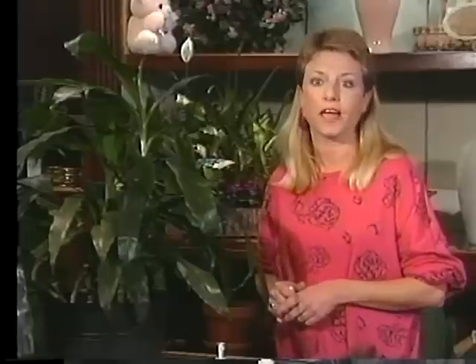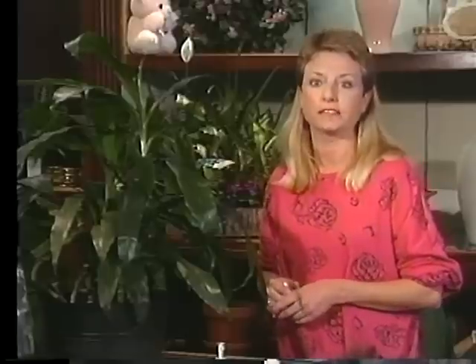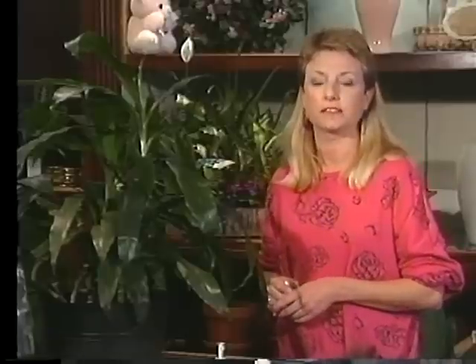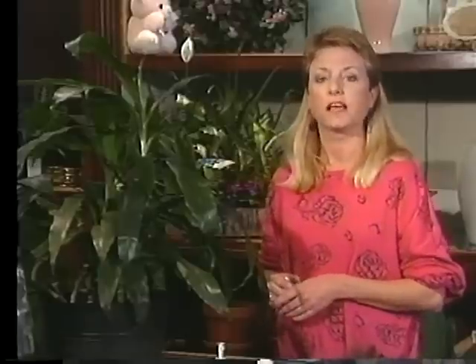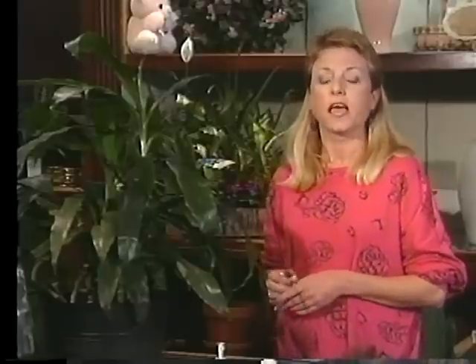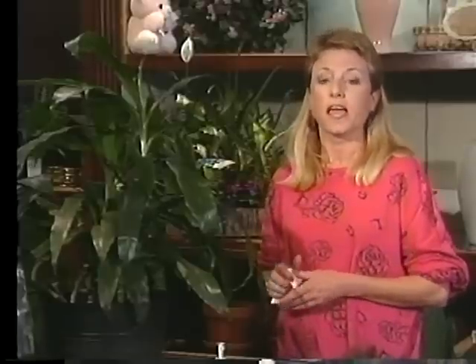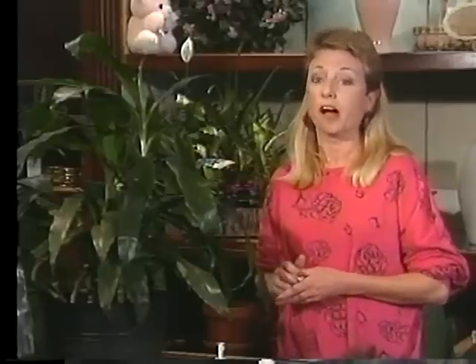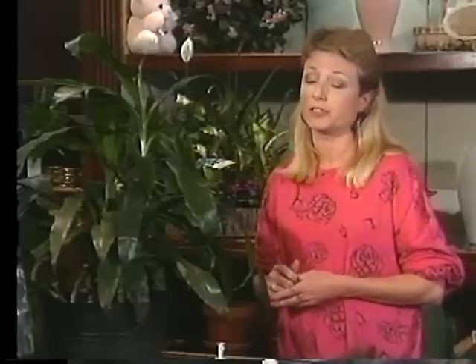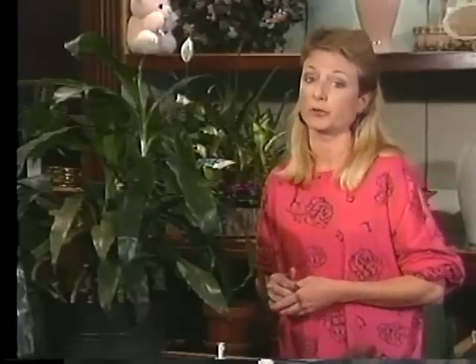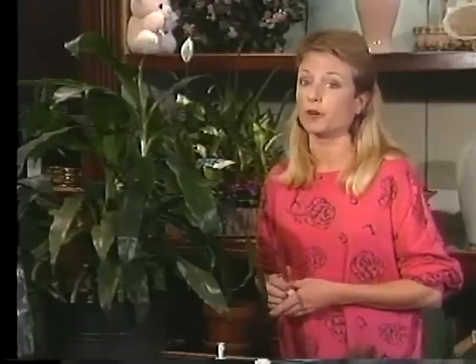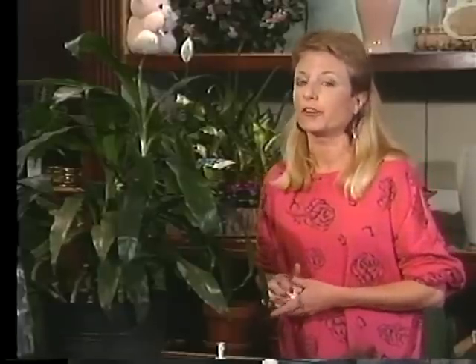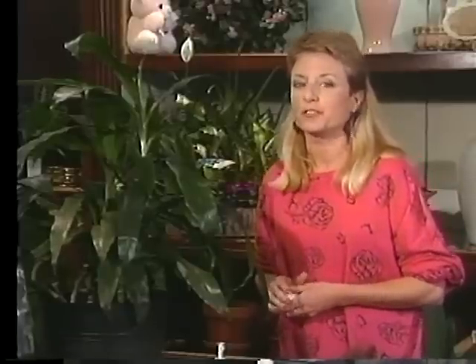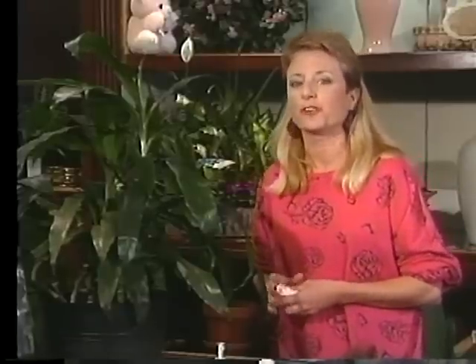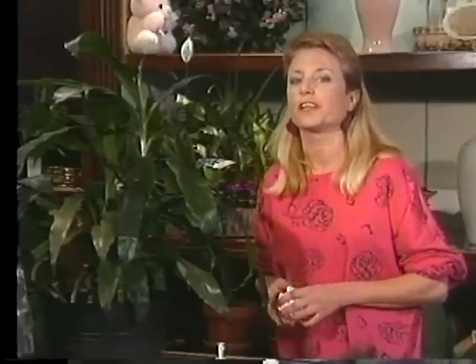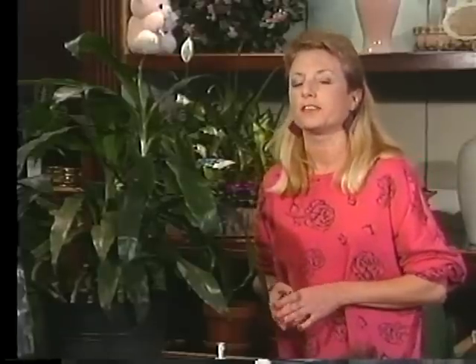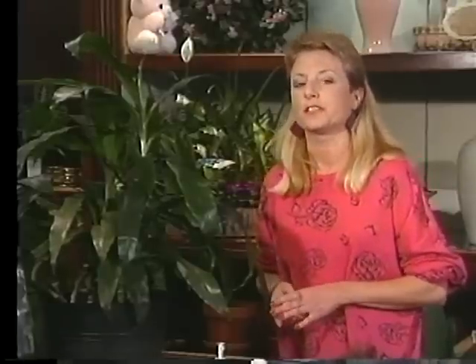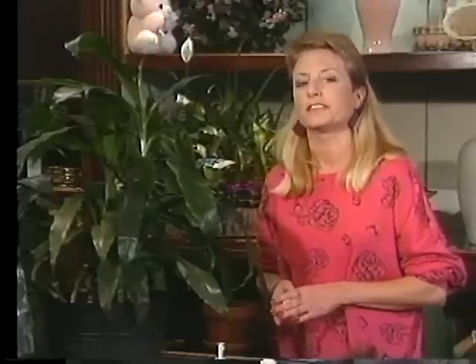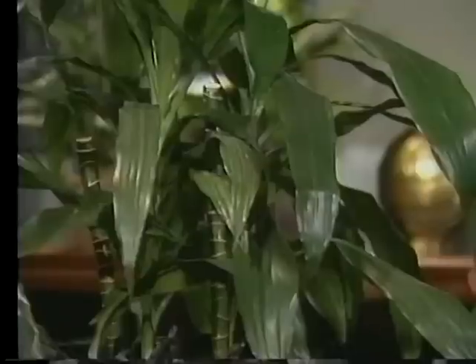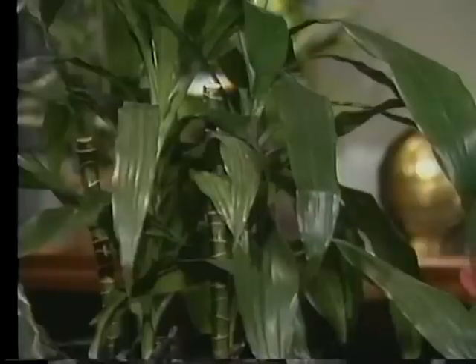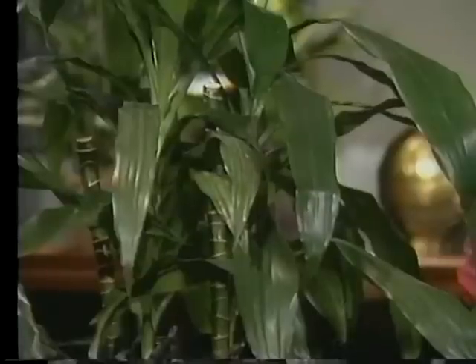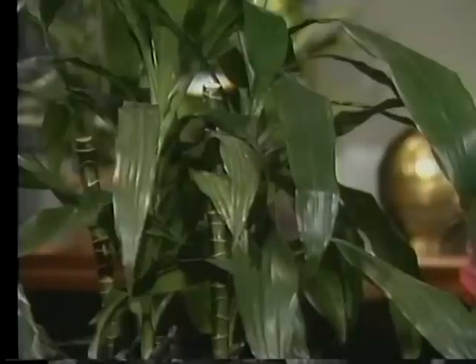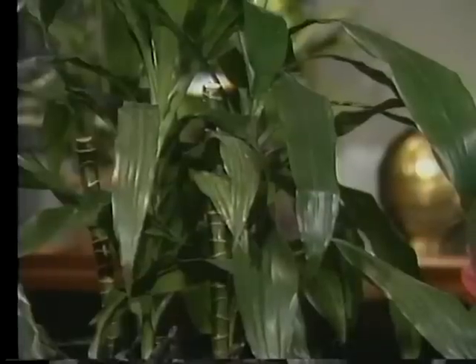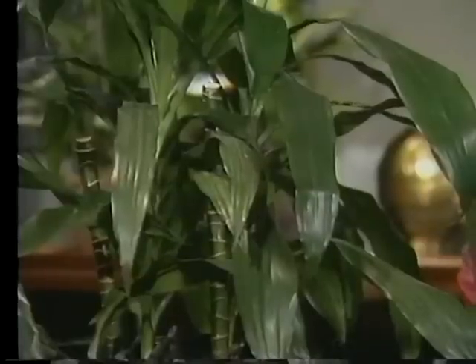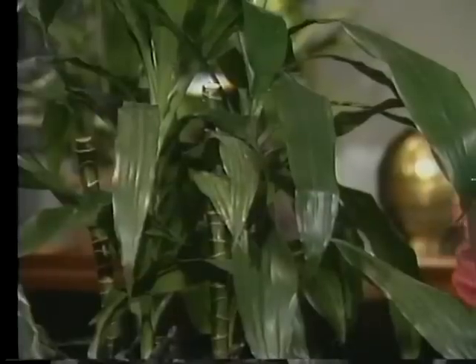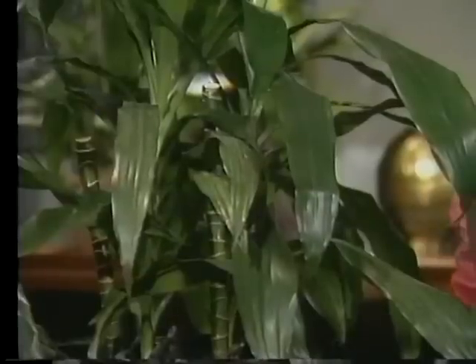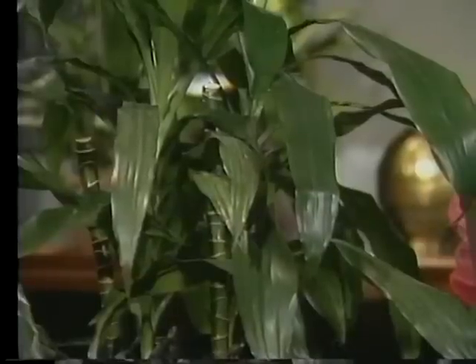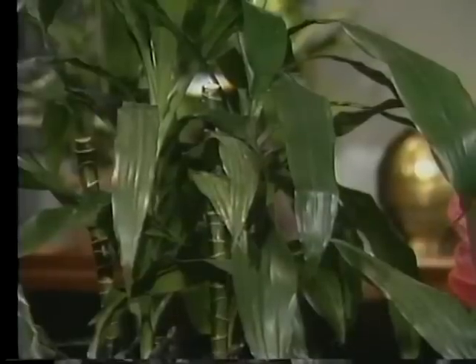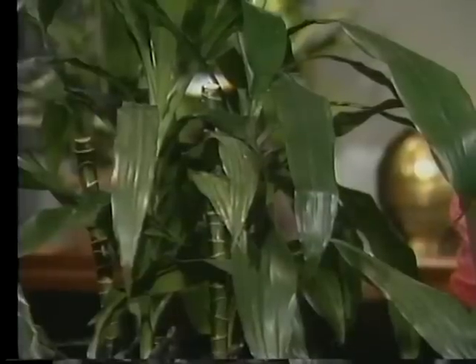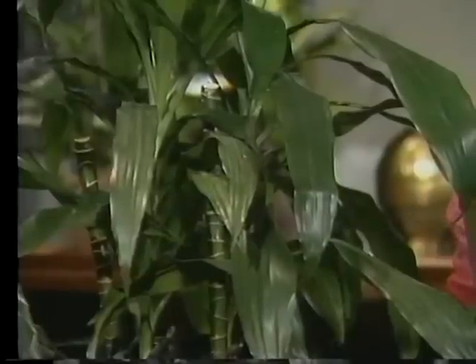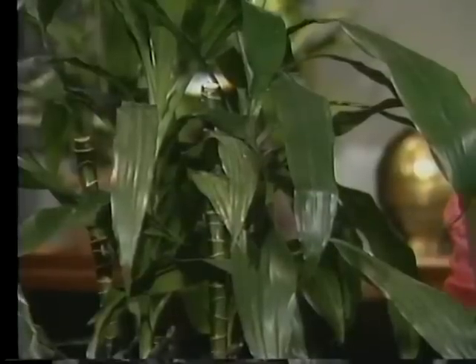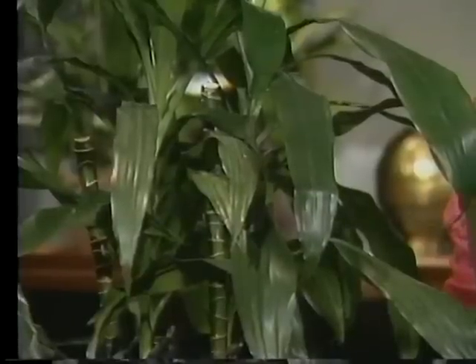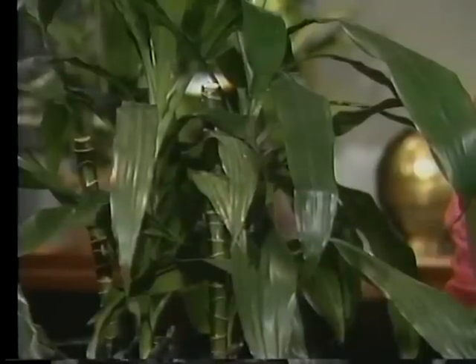Your plant will look great. And also don't forget to fertilize it — that's a wonderful thing to do for all your plants.